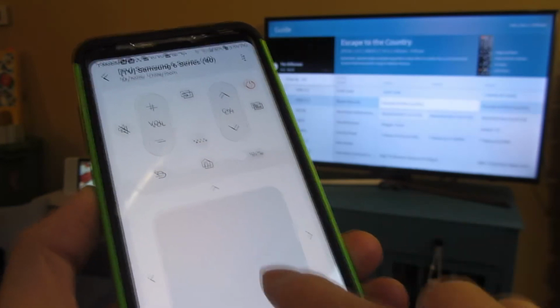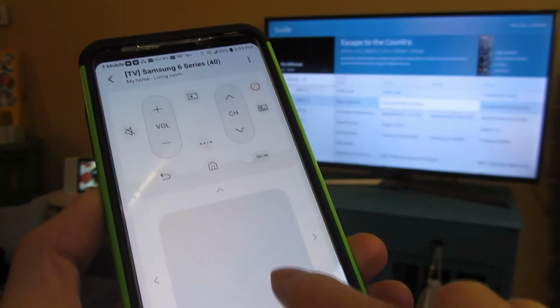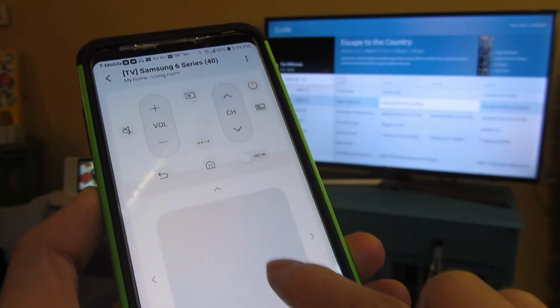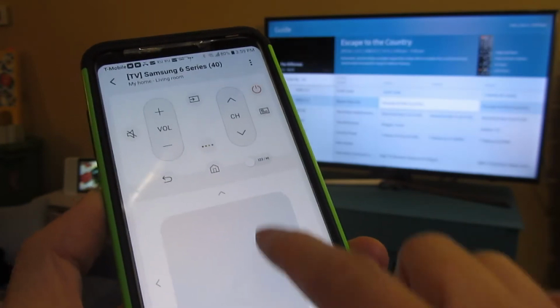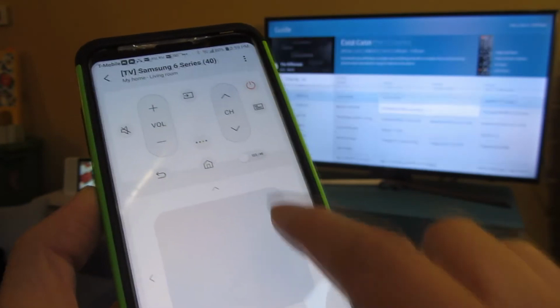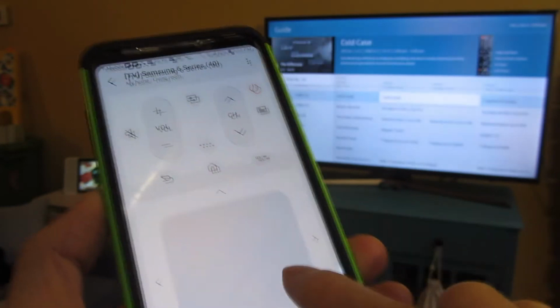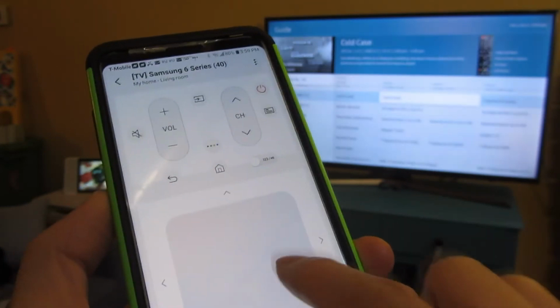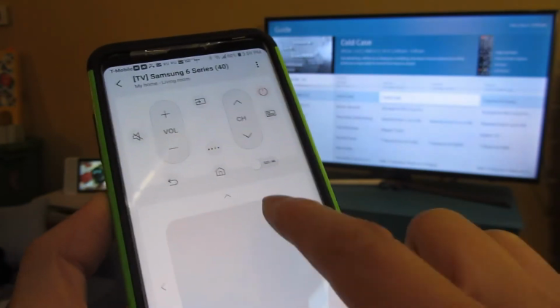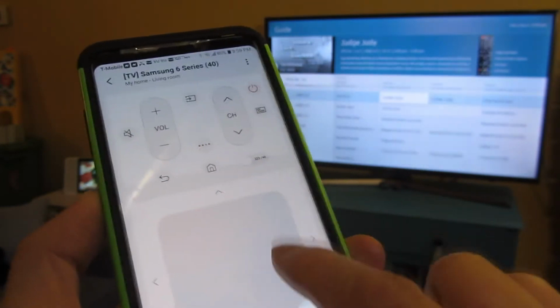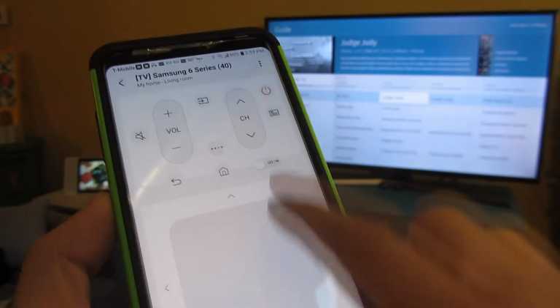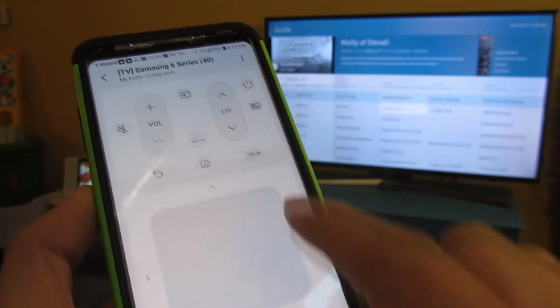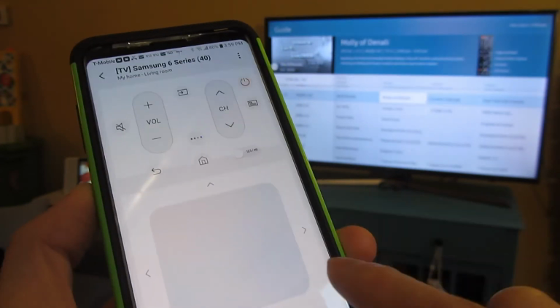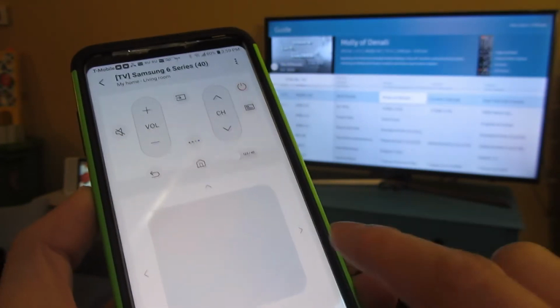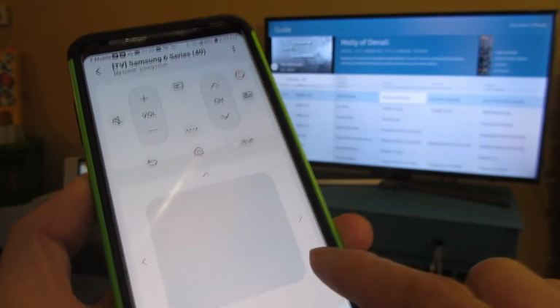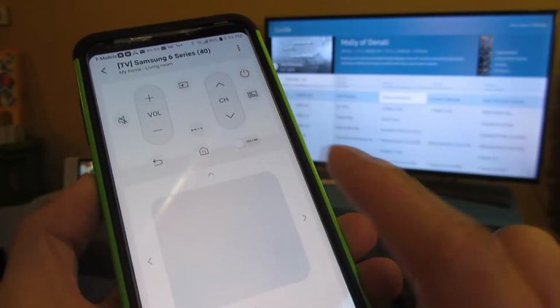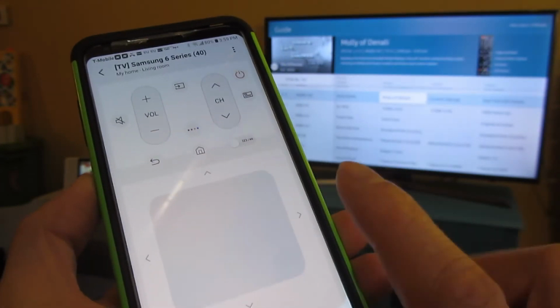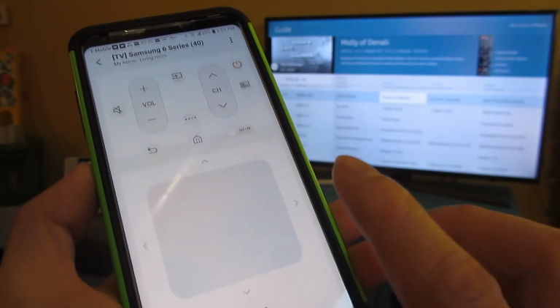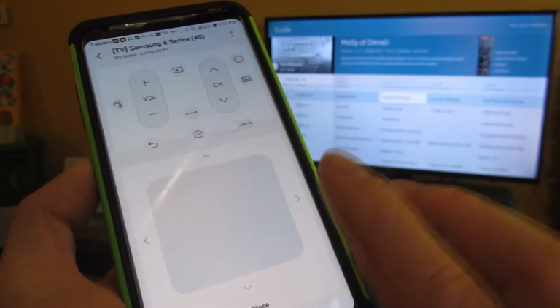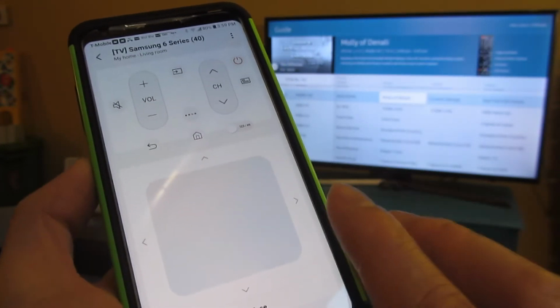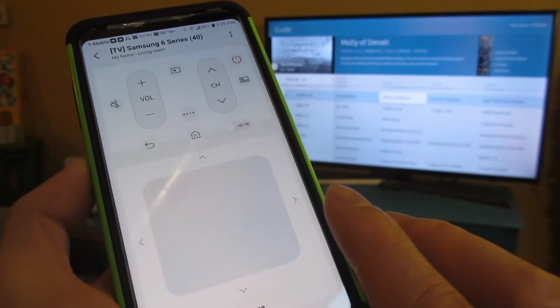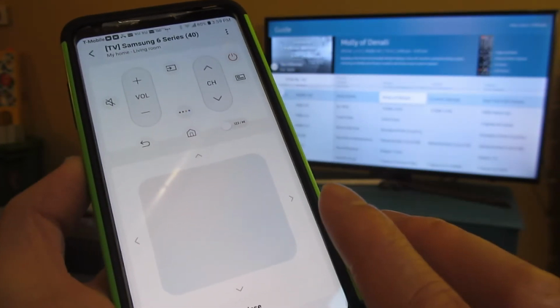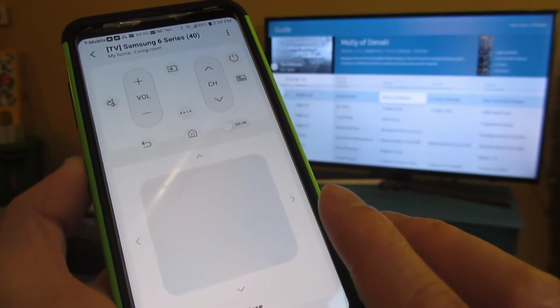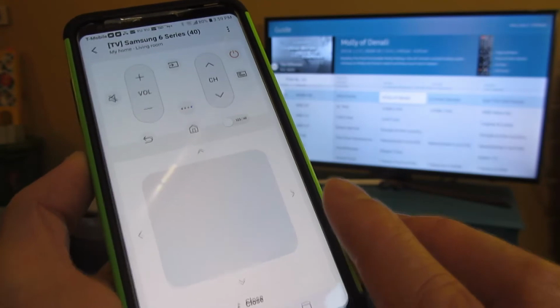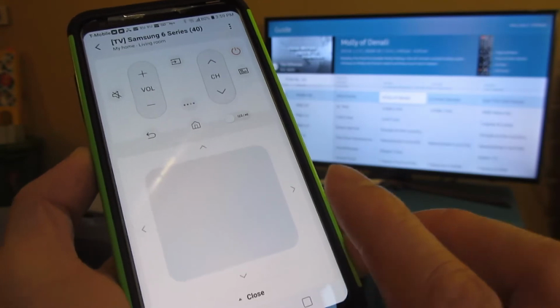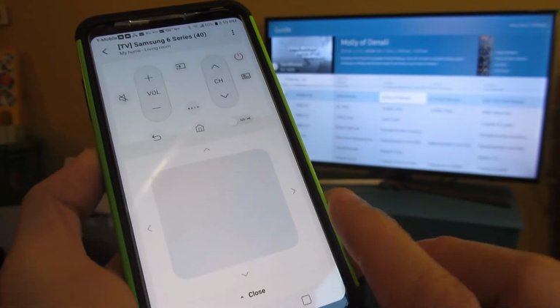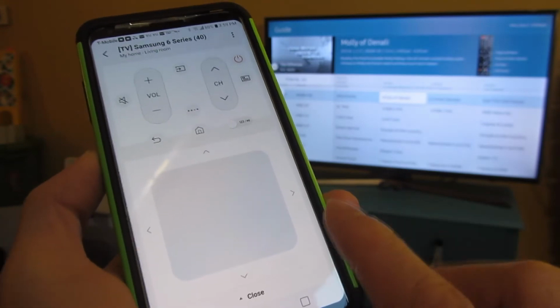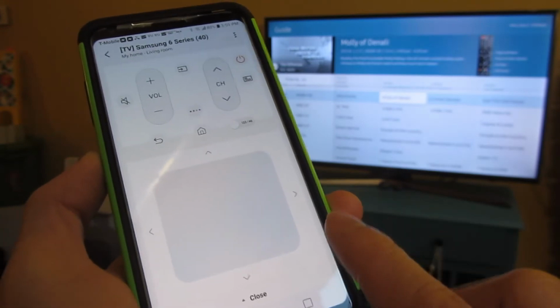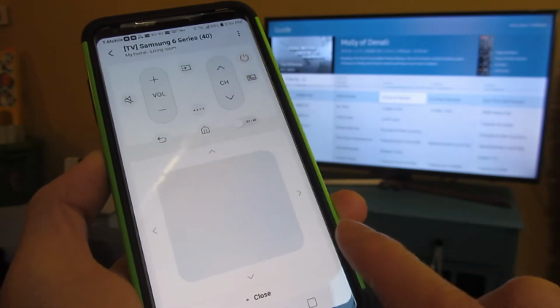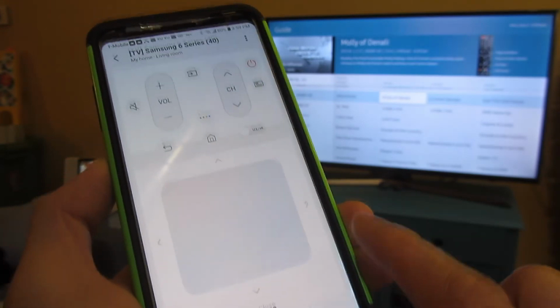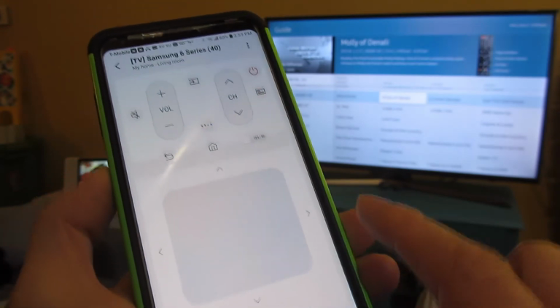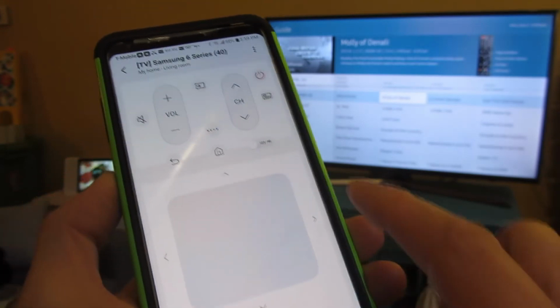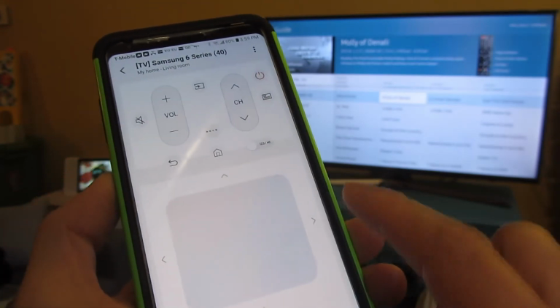I'm swiping up repeatedly, and it allows you an easy navigation mechanism.